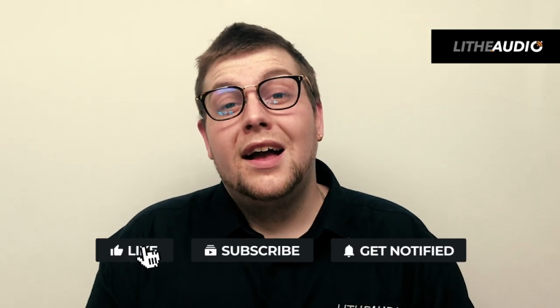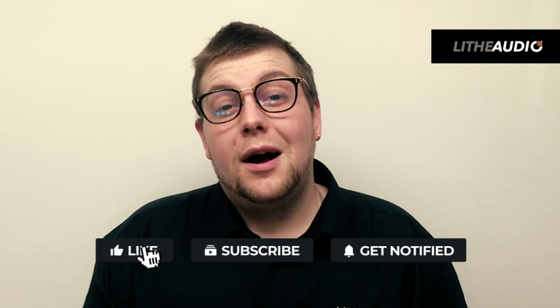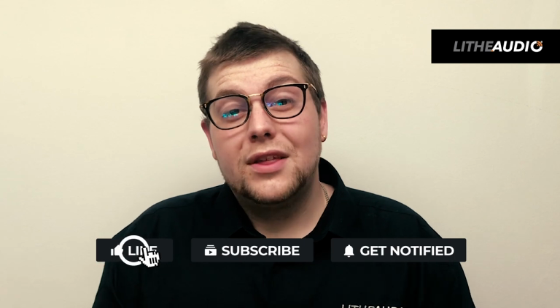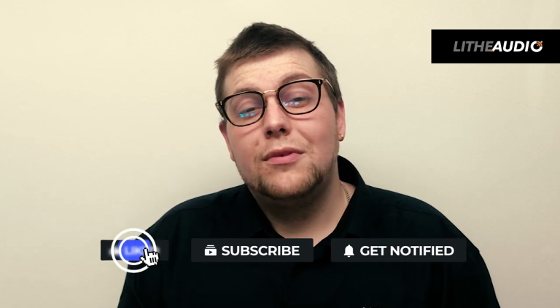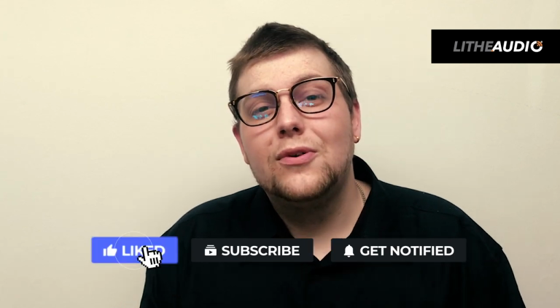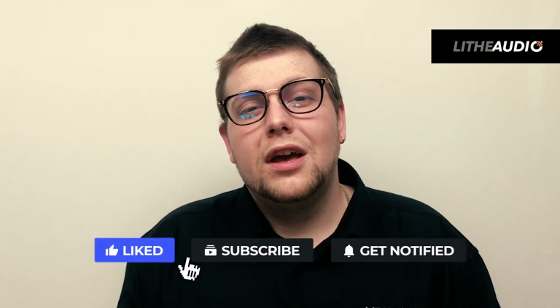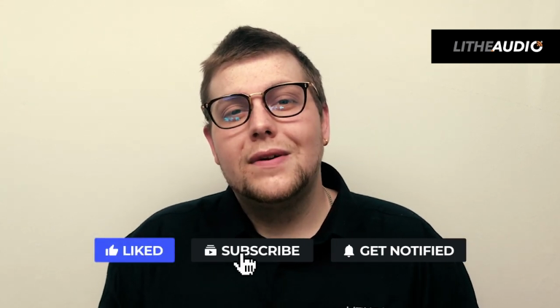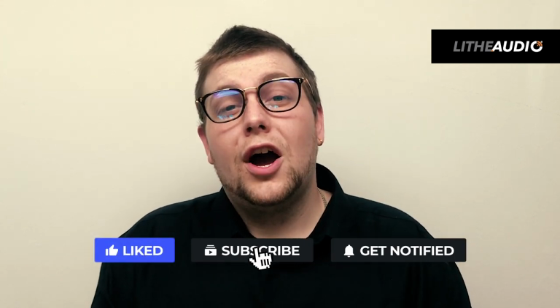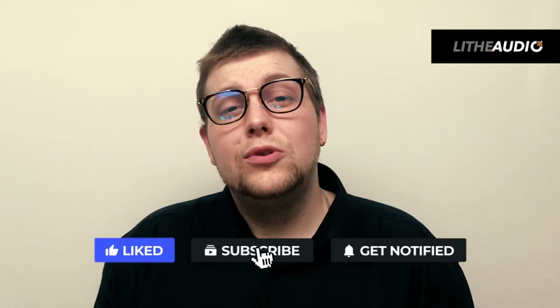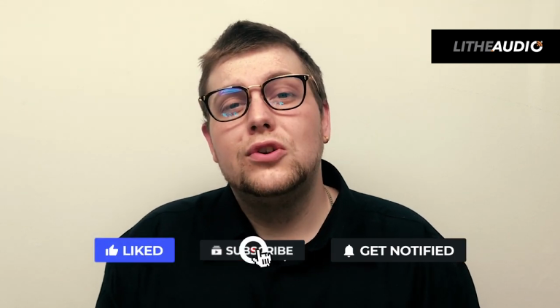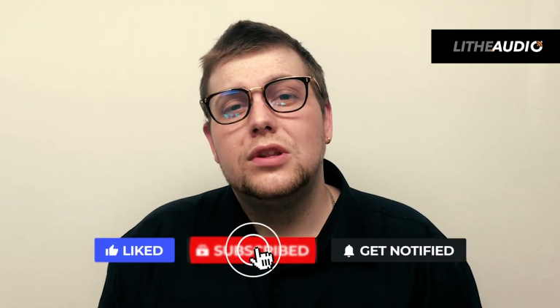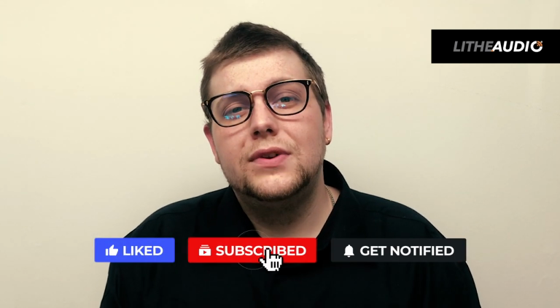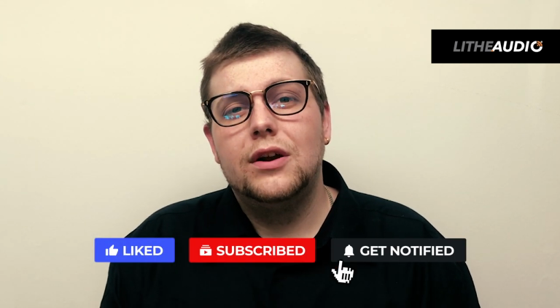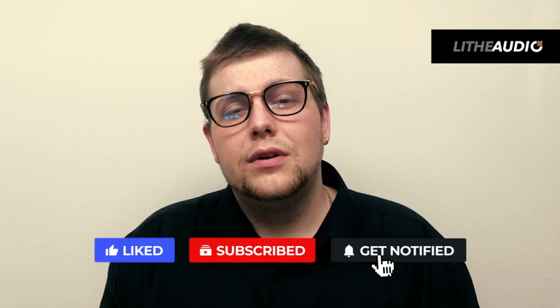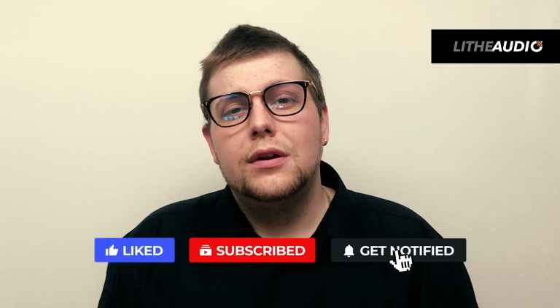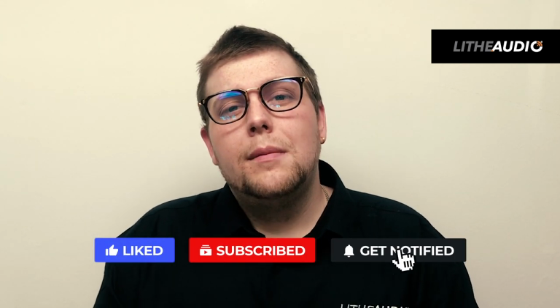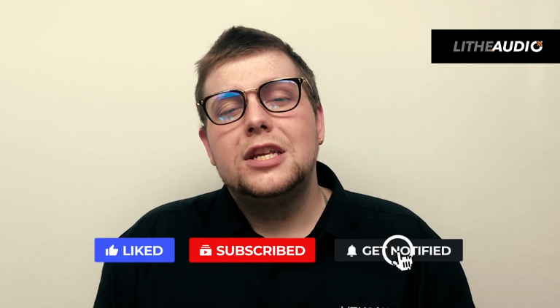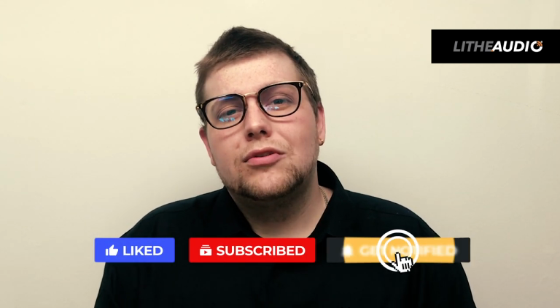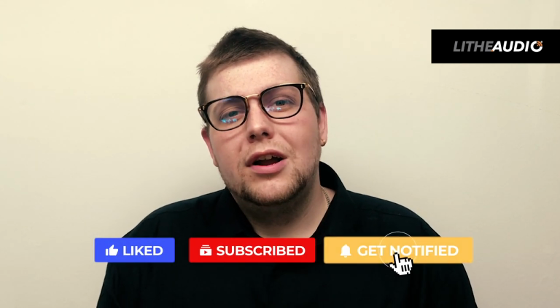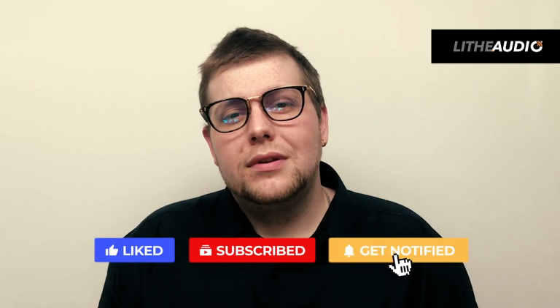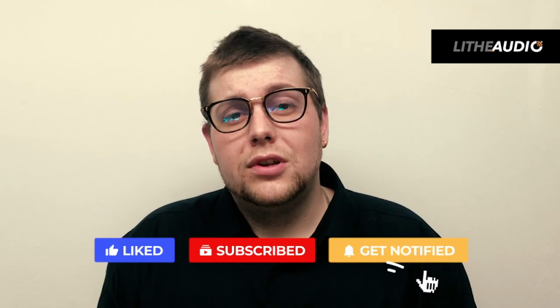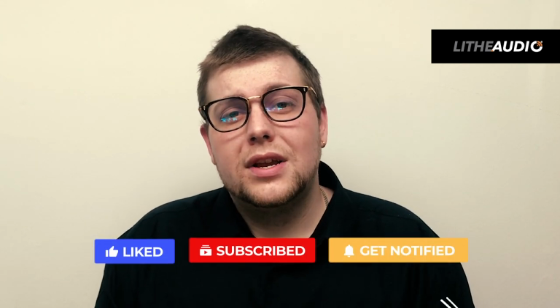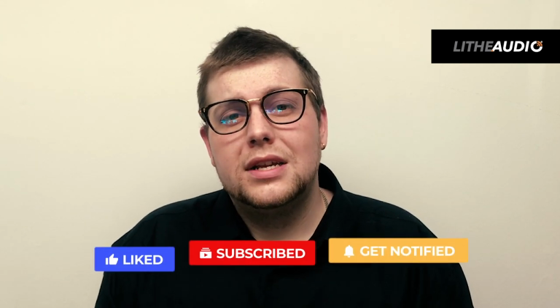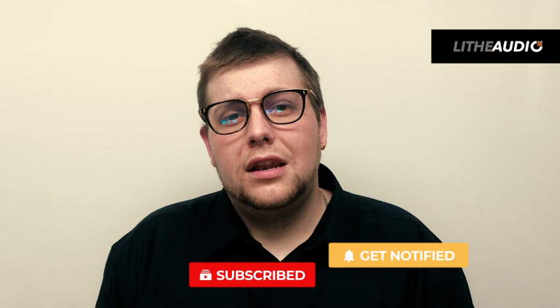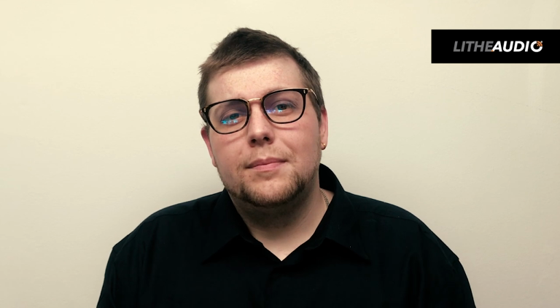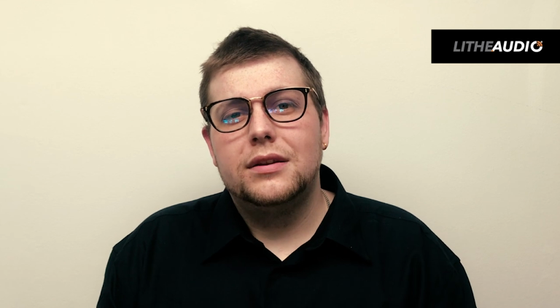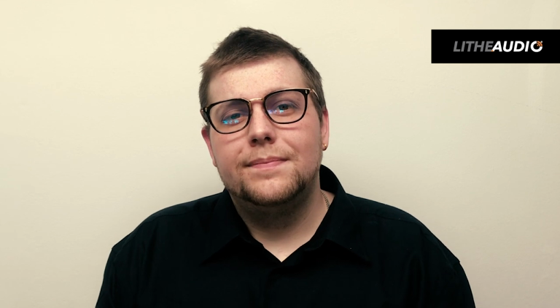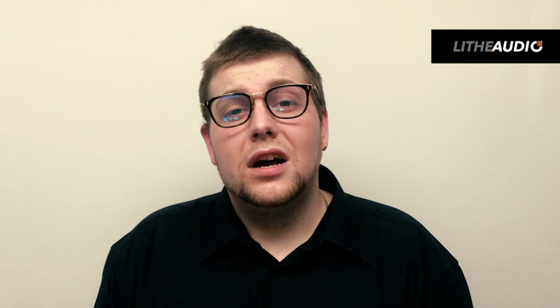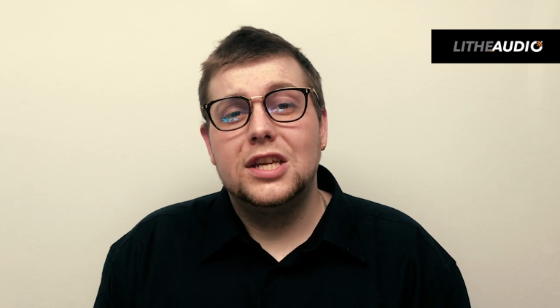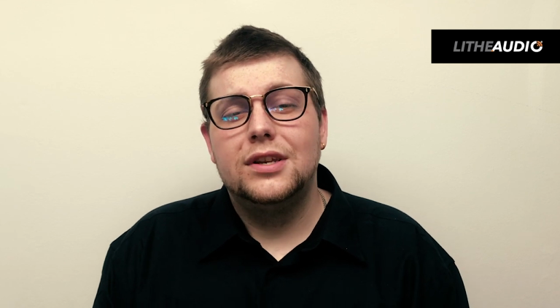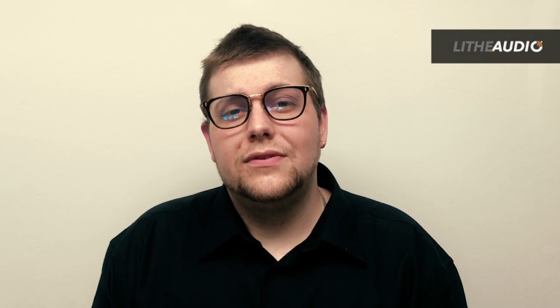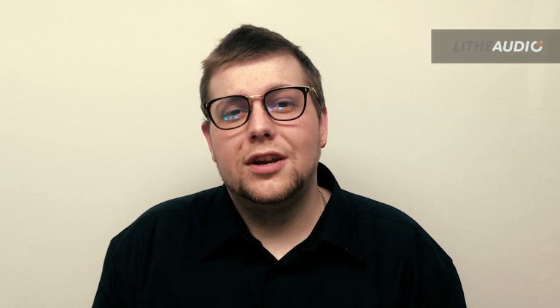I'm Nathan from Live Audio and I hope you enjoyed this video. Please subscribe and don't forget to hit that like button — I'll see you in the next video.